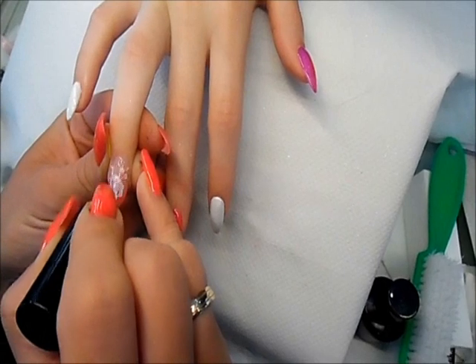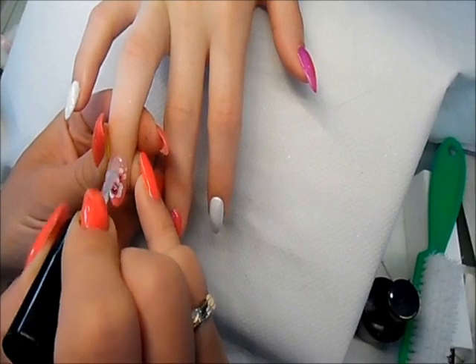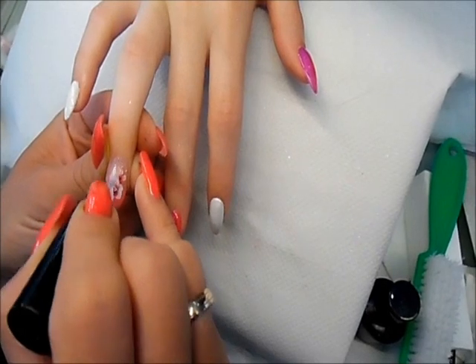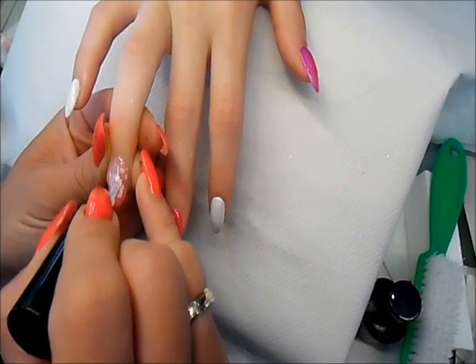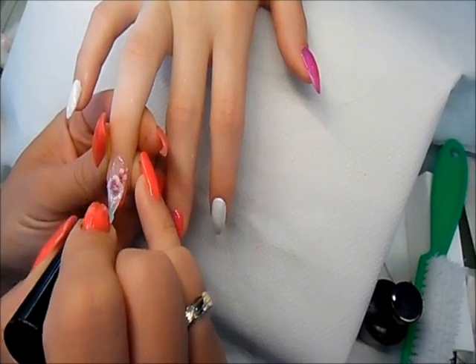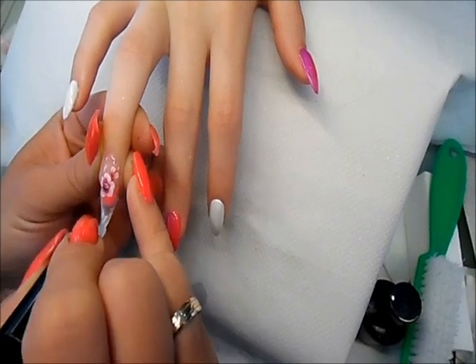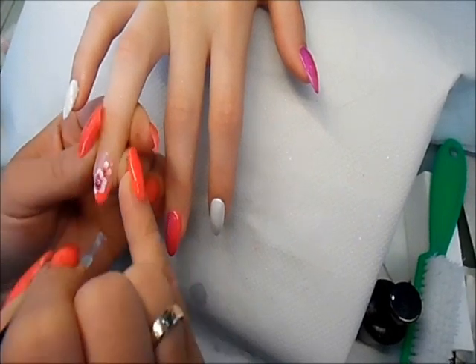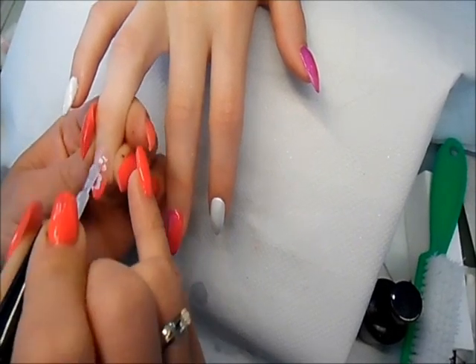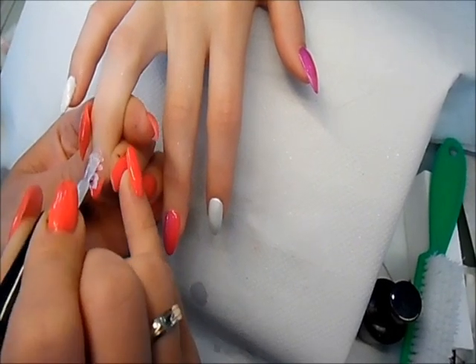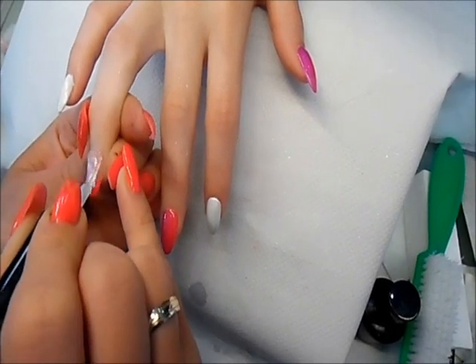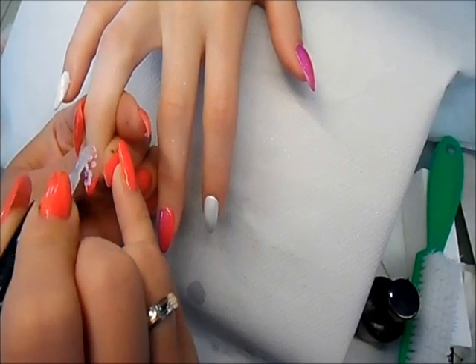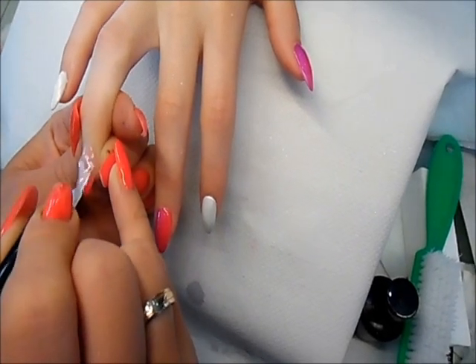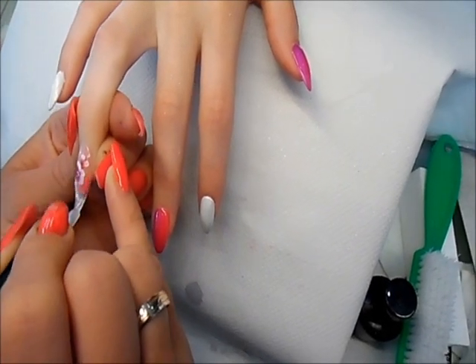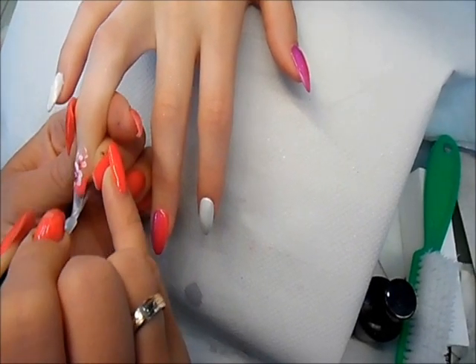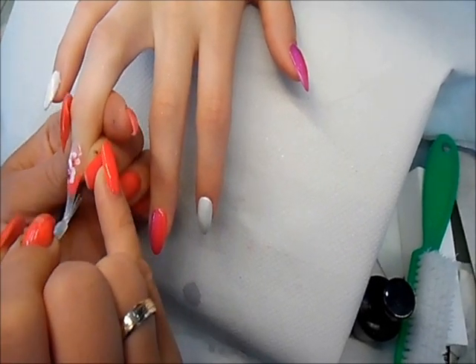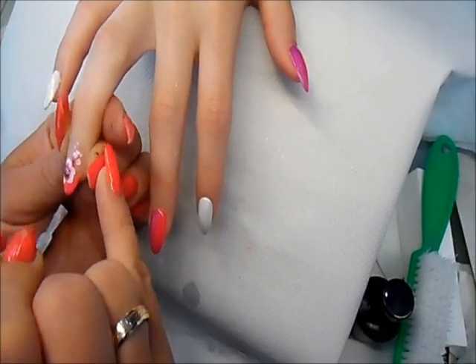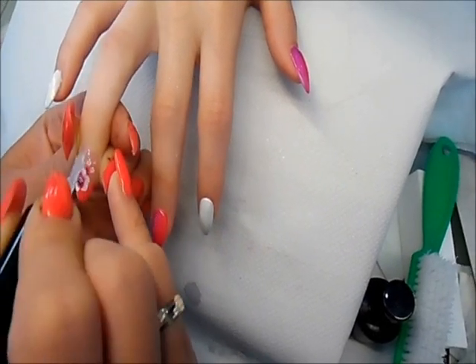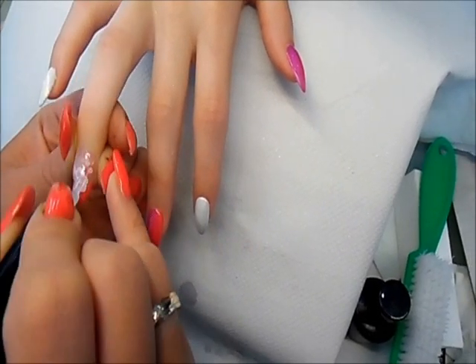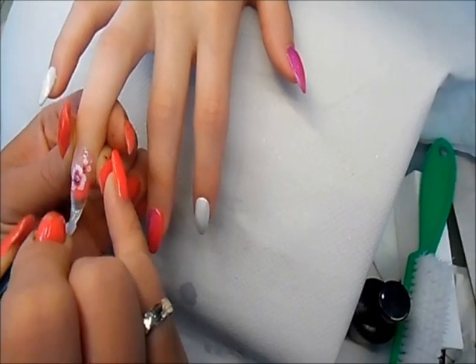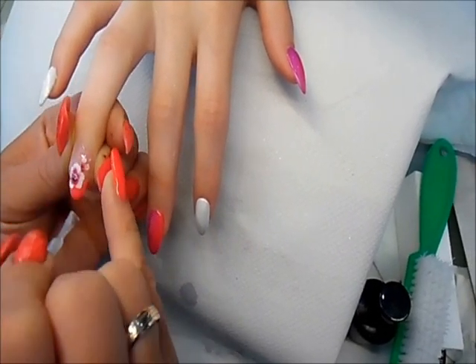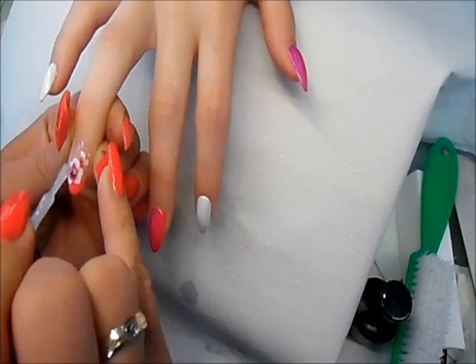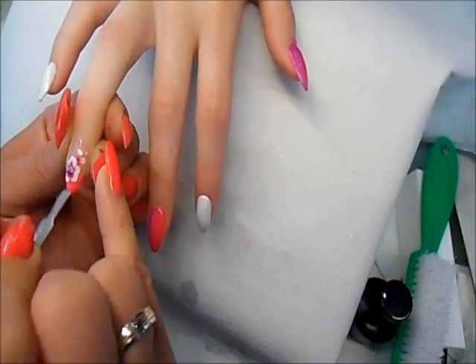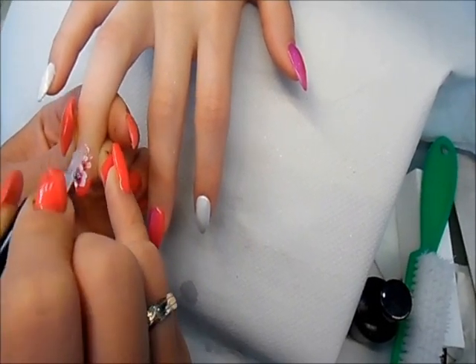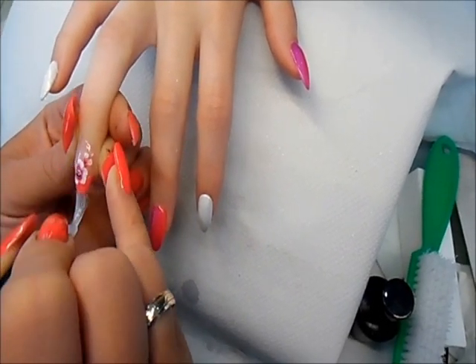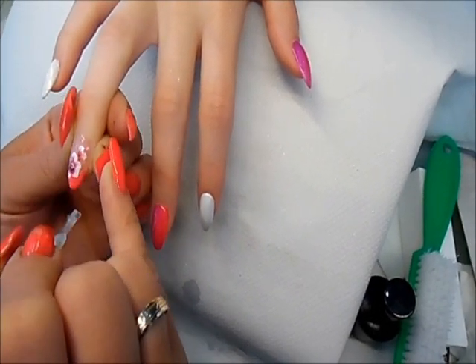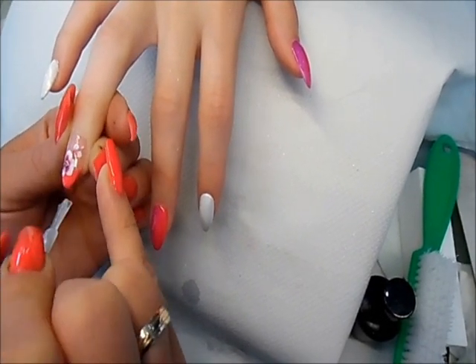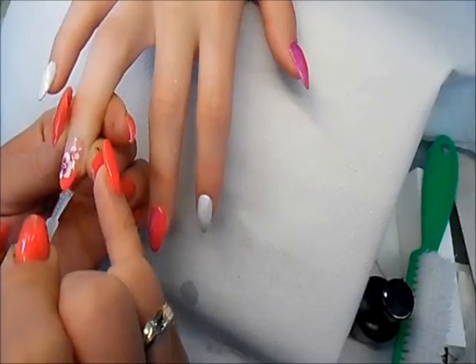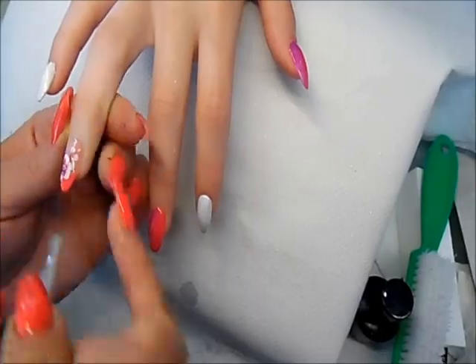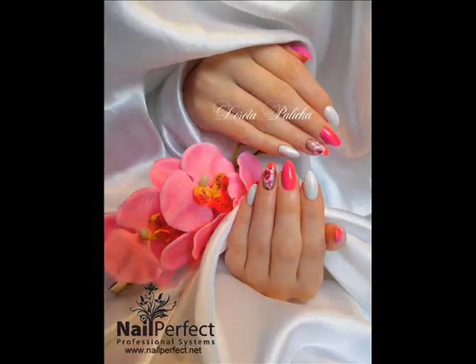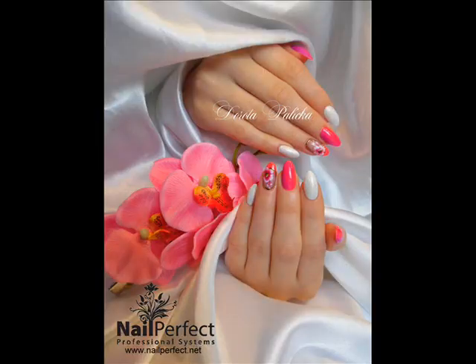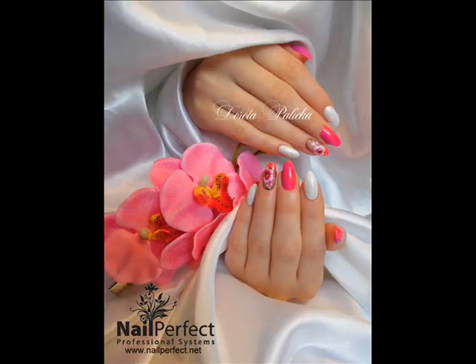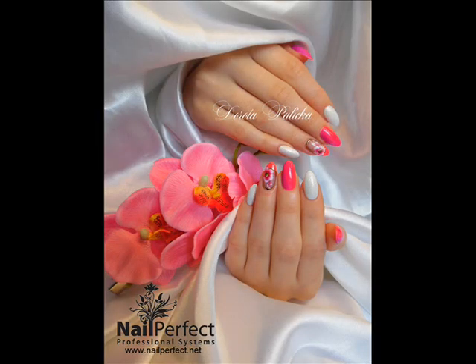Once the paint is dry I'm just applying a top coat and then cure it for 30 seconds.